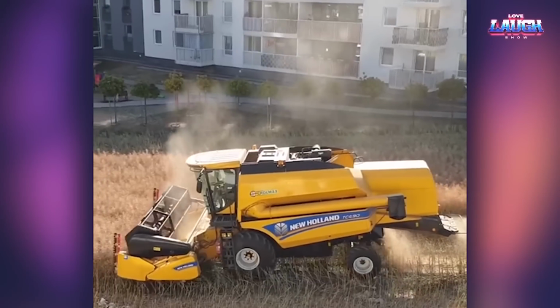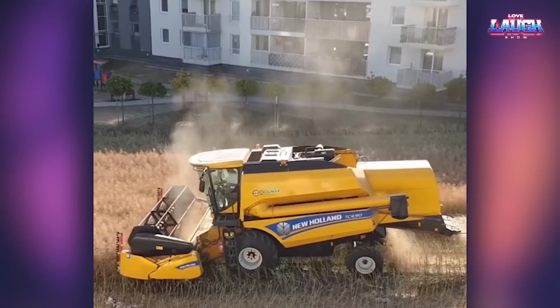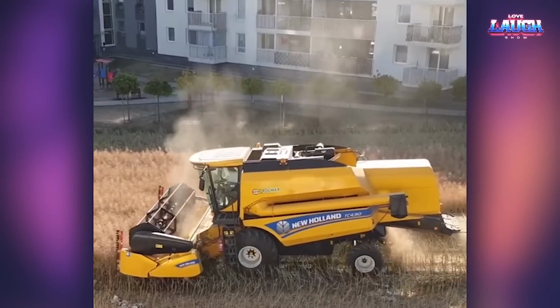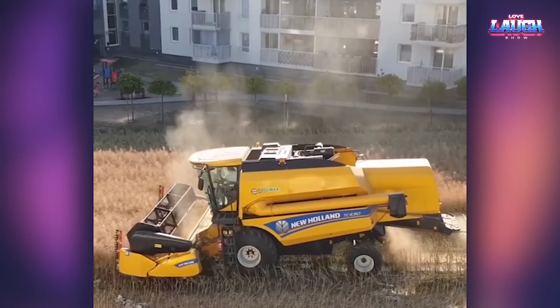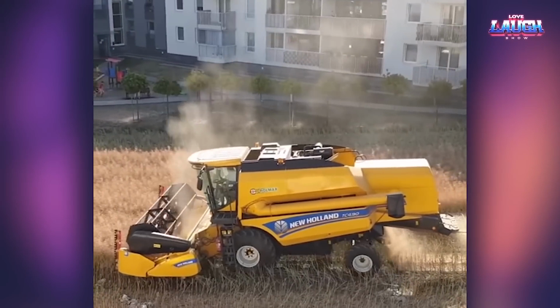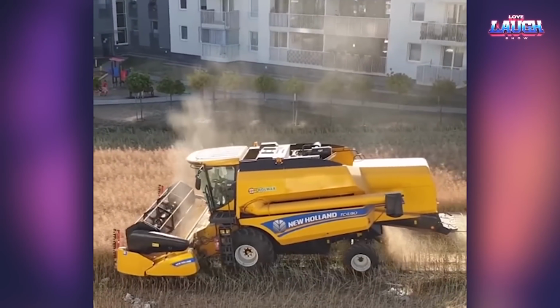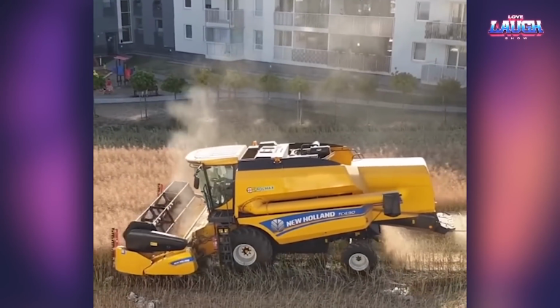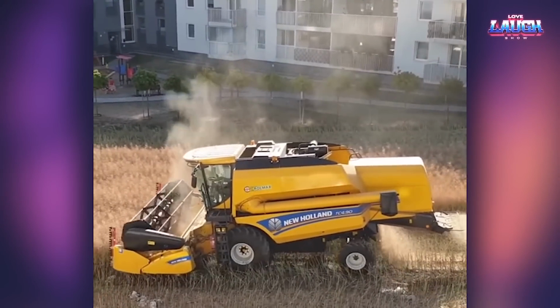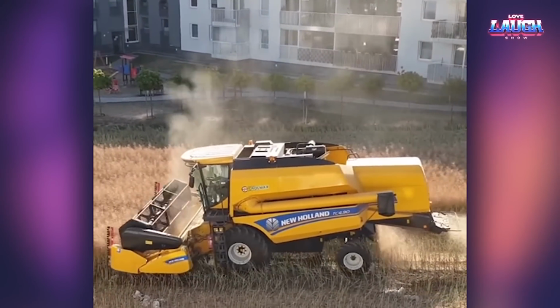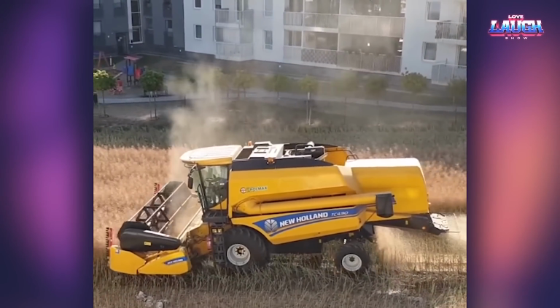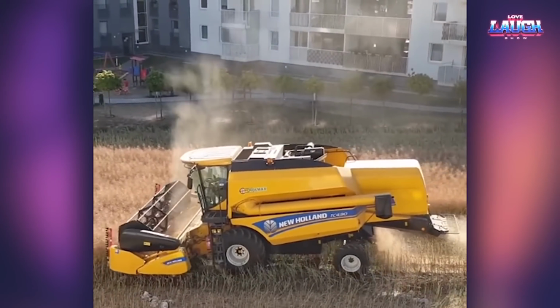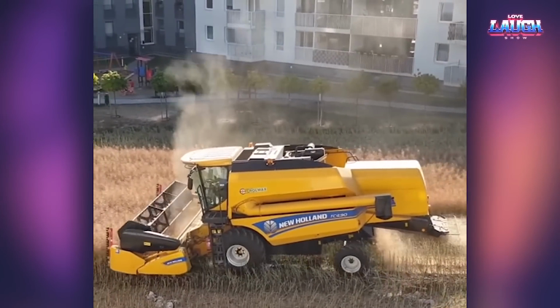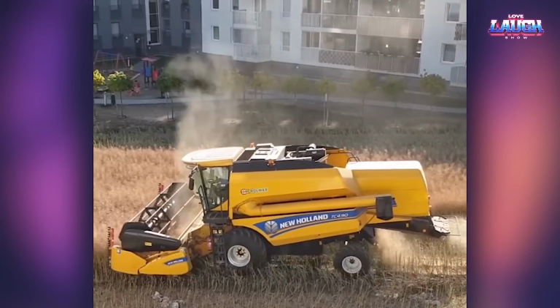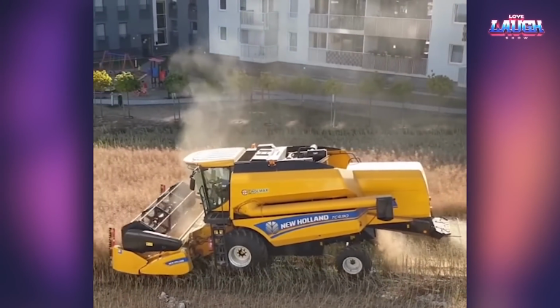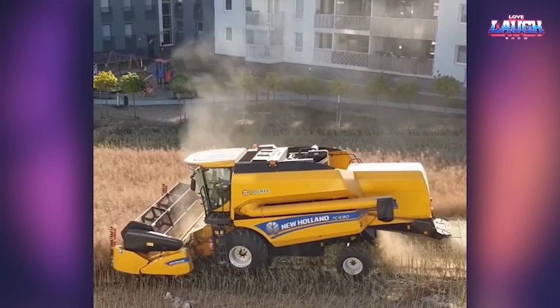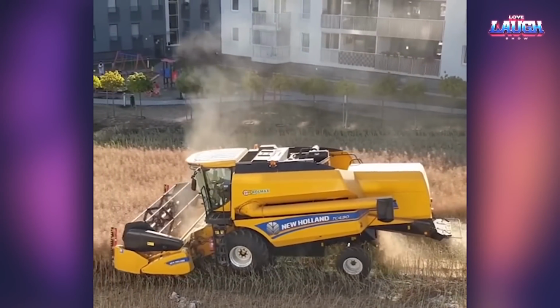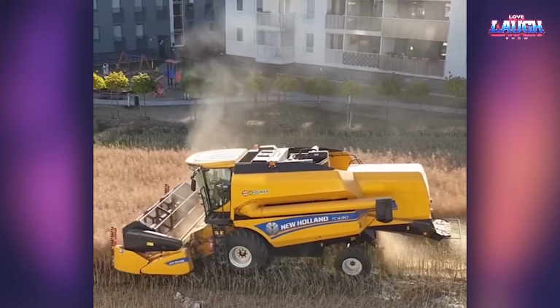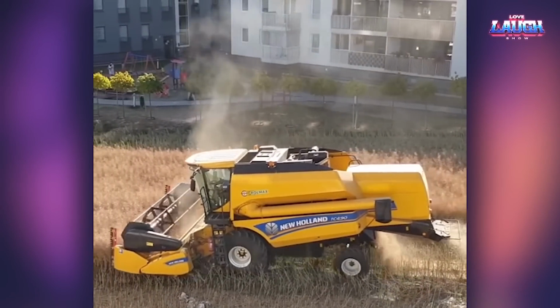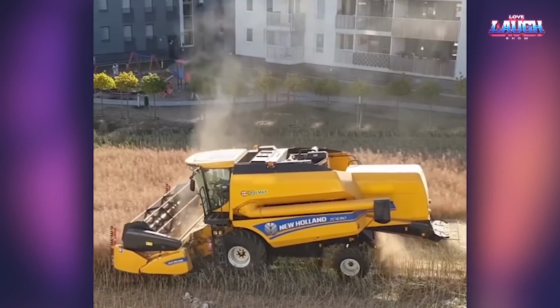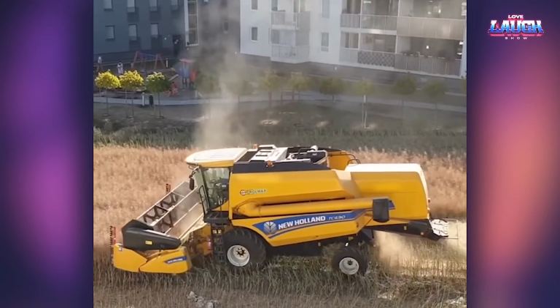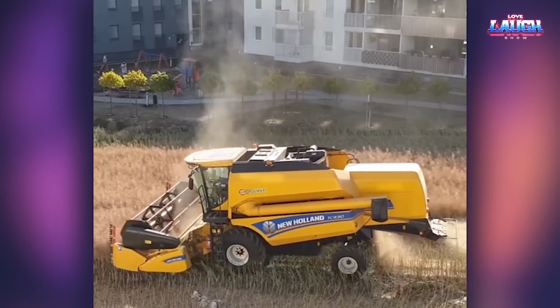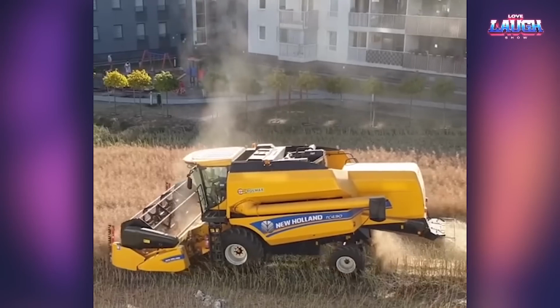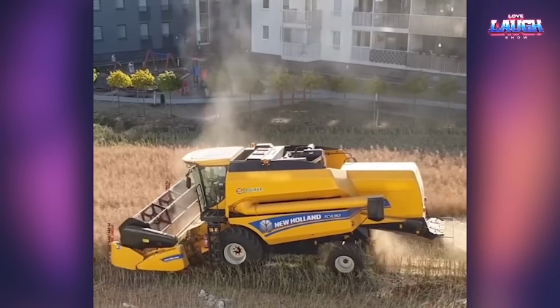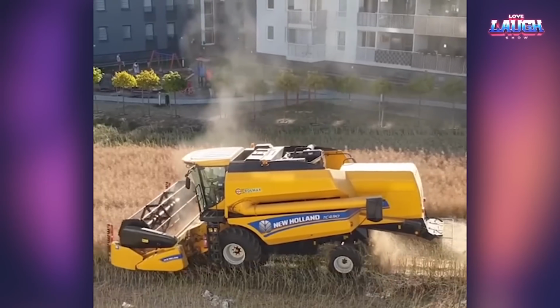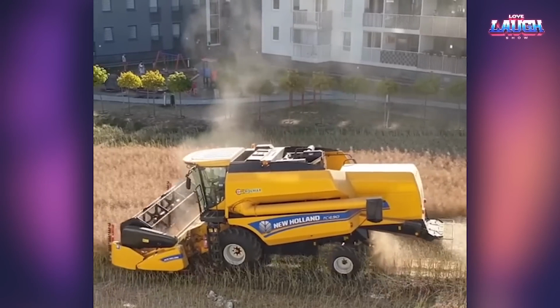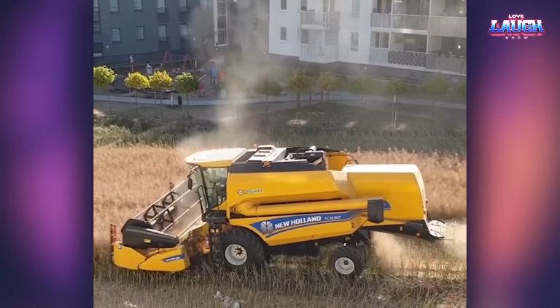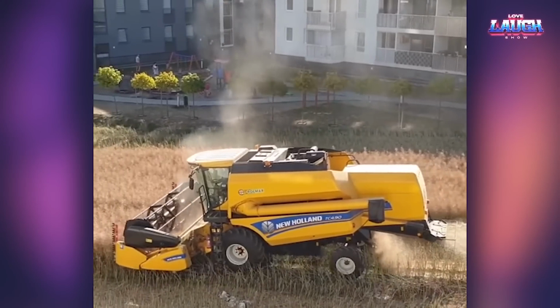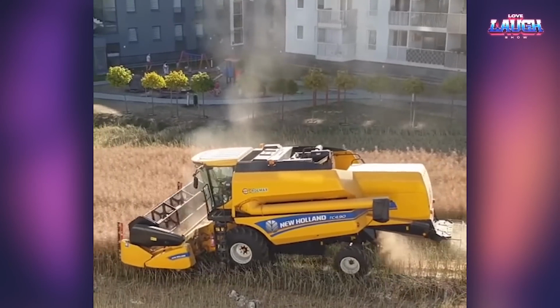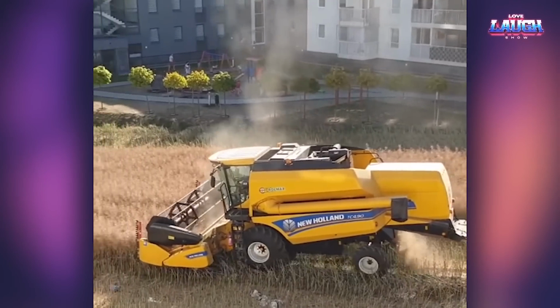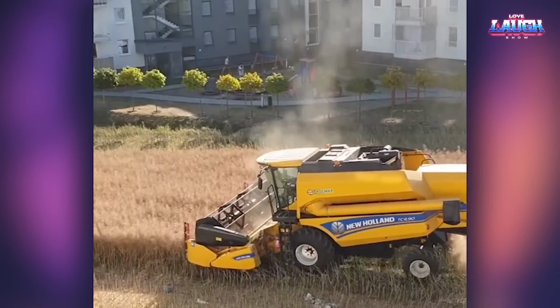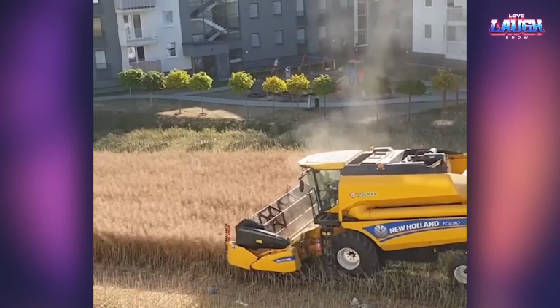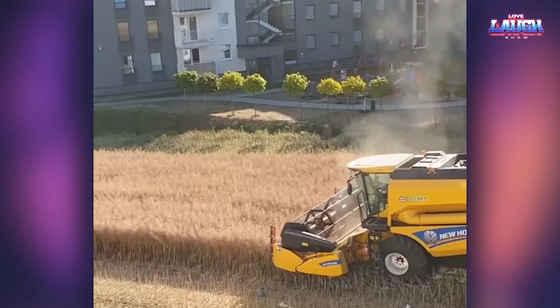That's how in Poland, in the courtyard among the high-rise buildings, there can be a field where the crops are harvested.